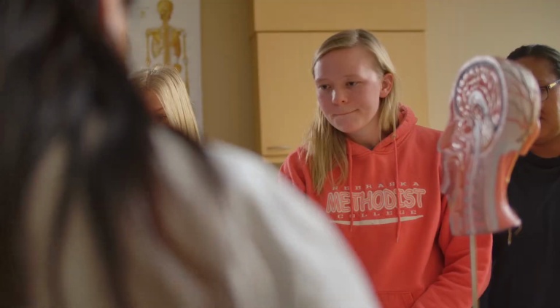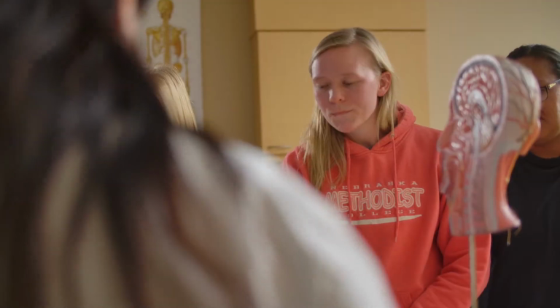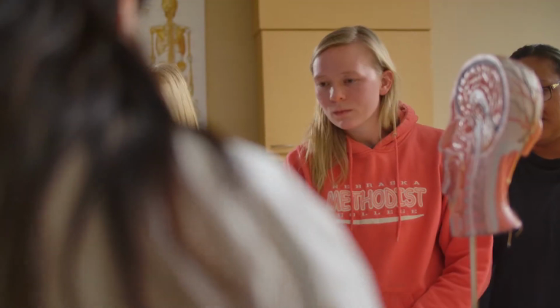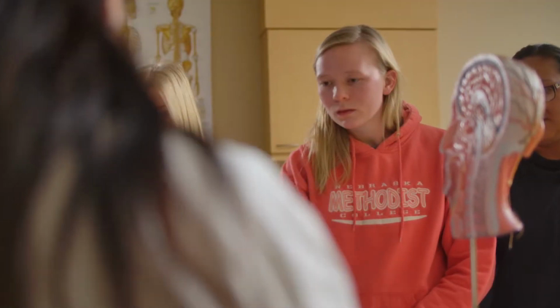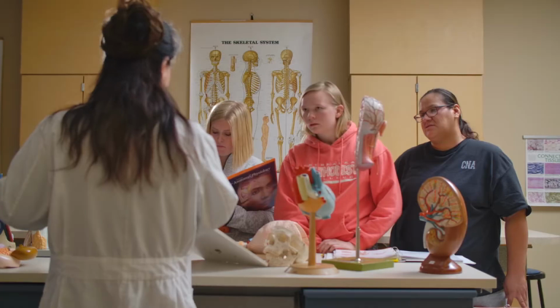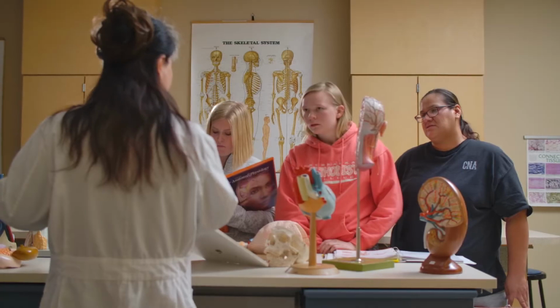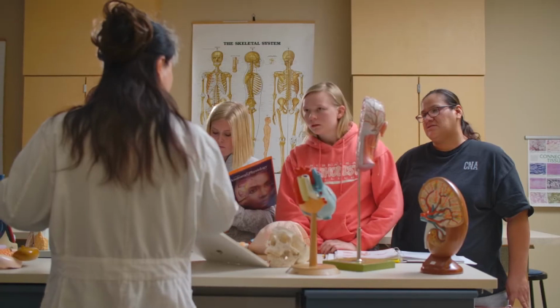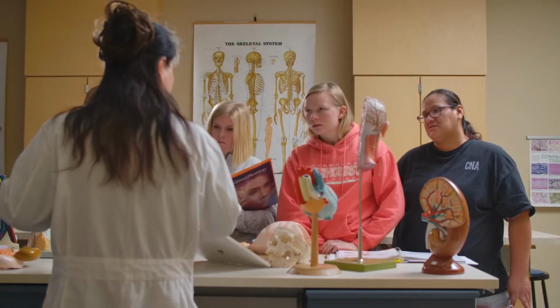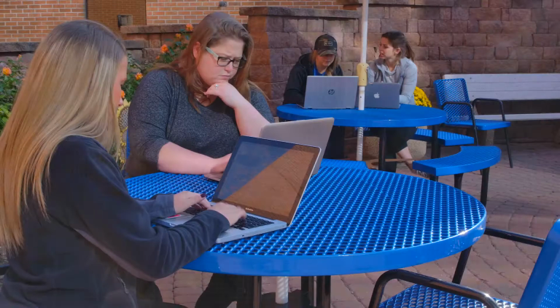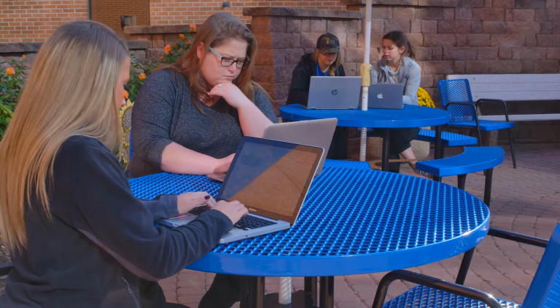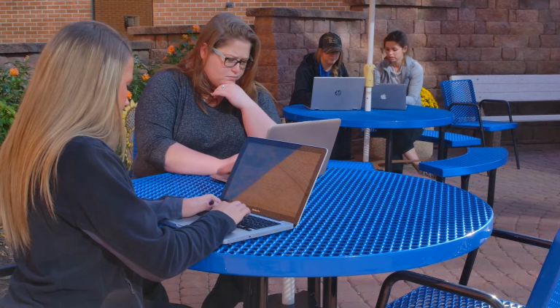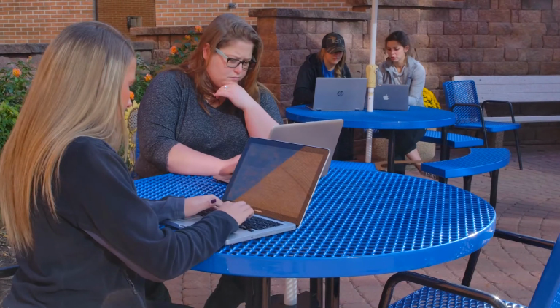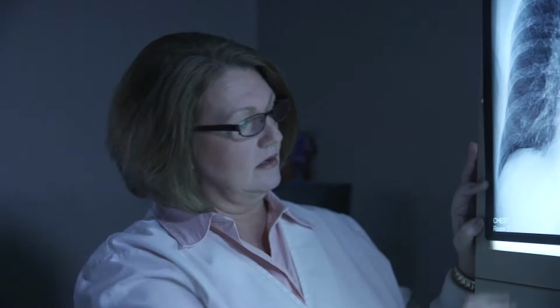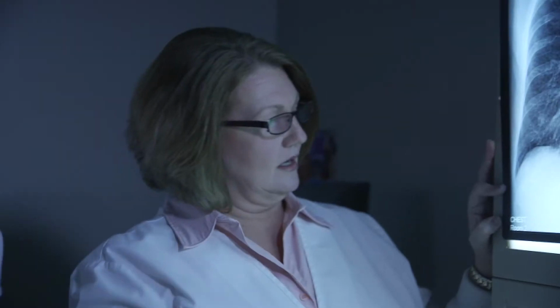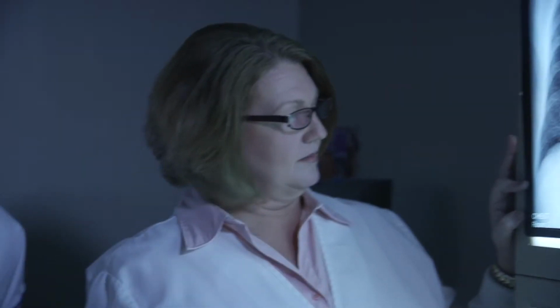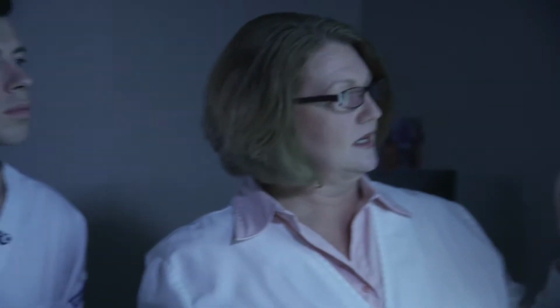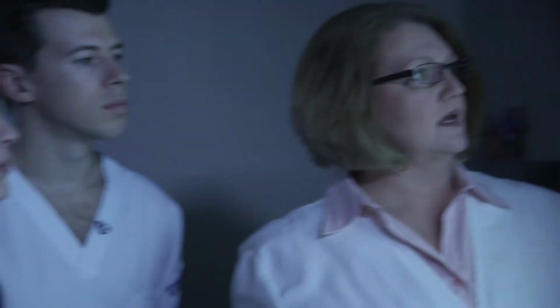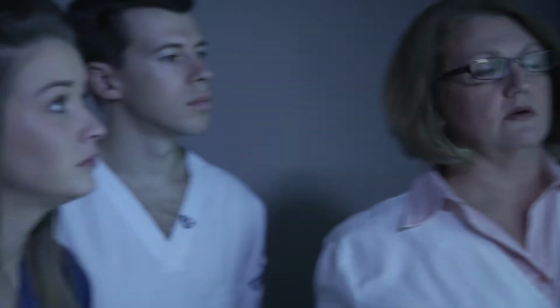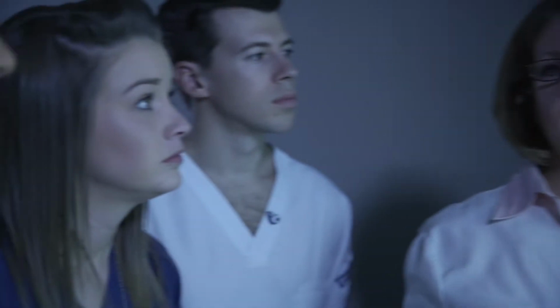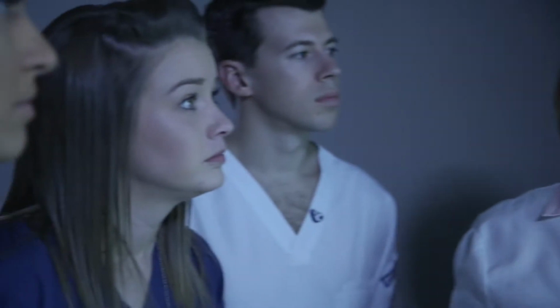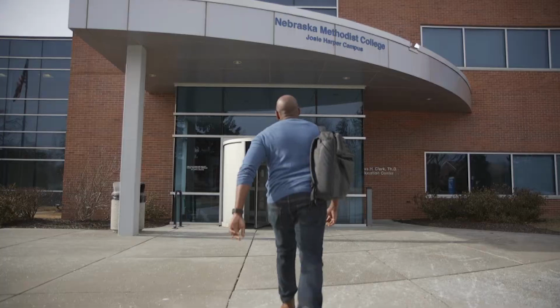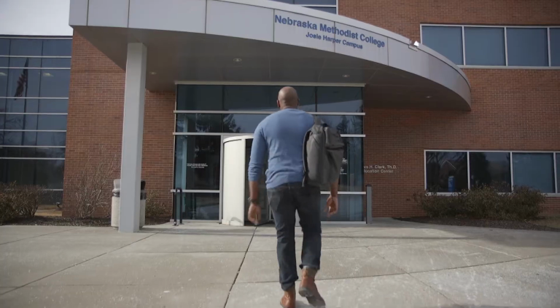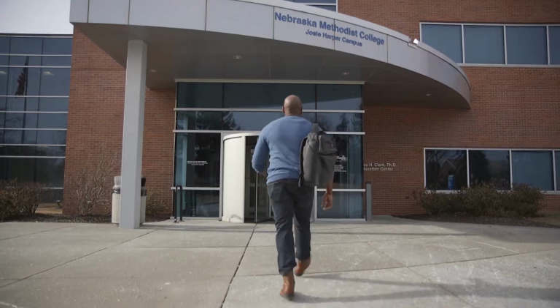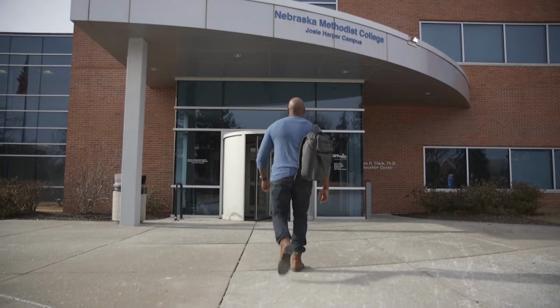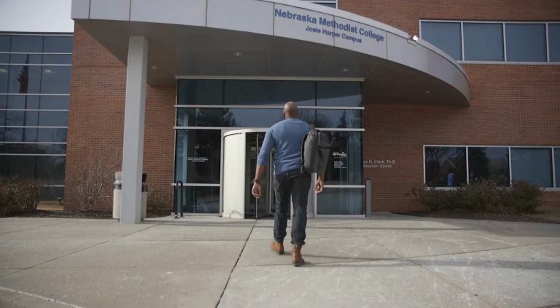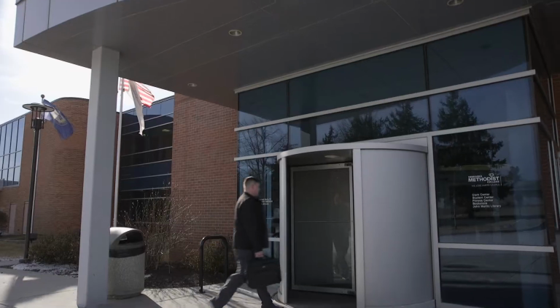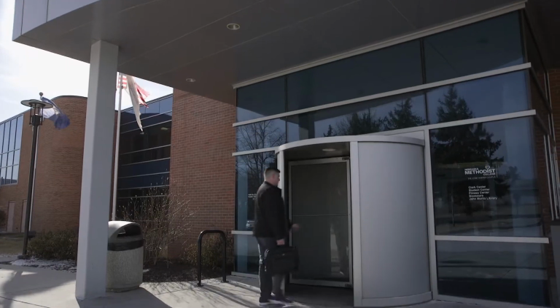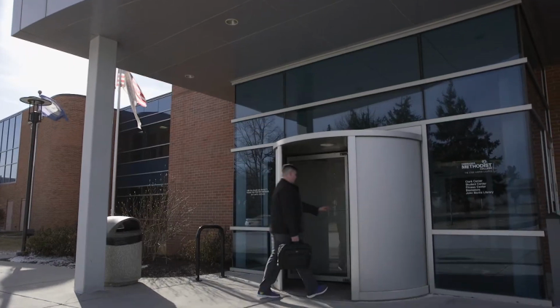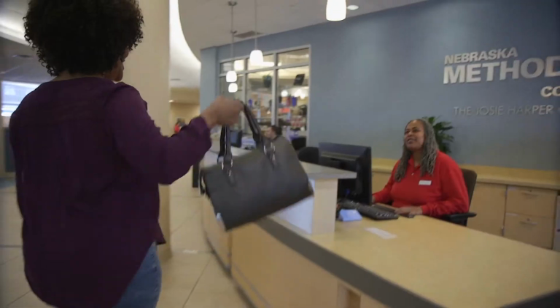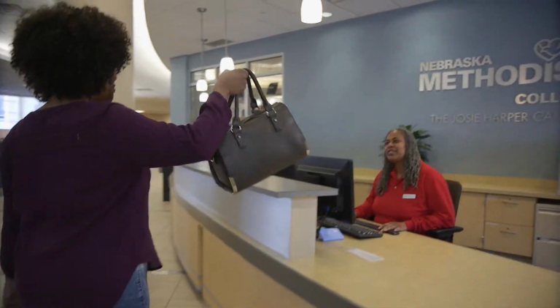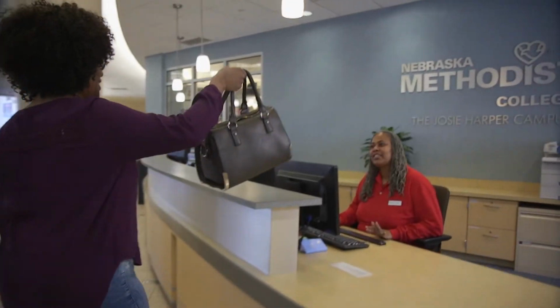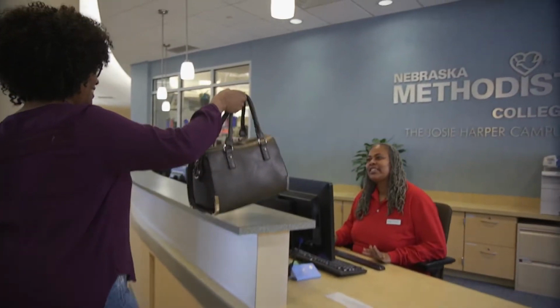Our classes are offered online and on campus, but let's take a tour right now of our Josie Harper campus in Omaha.